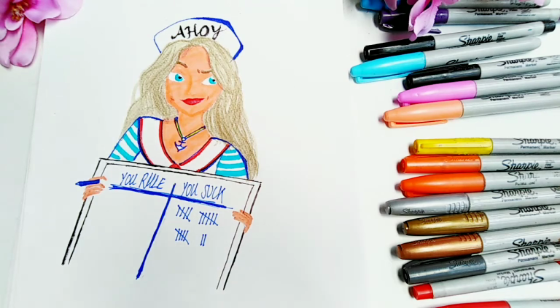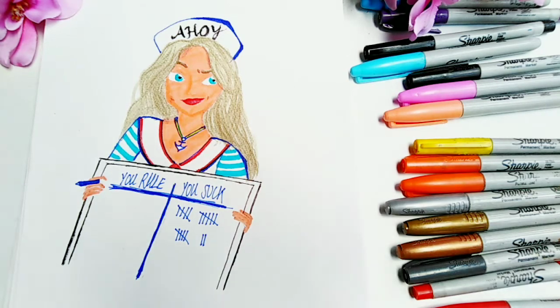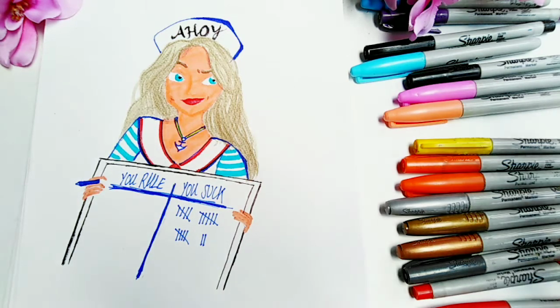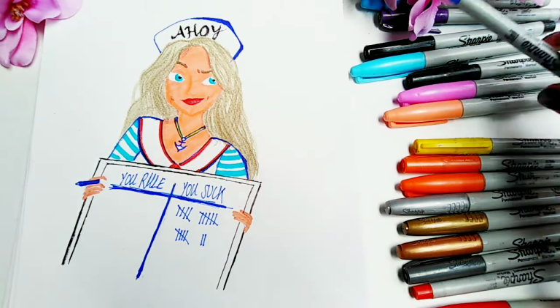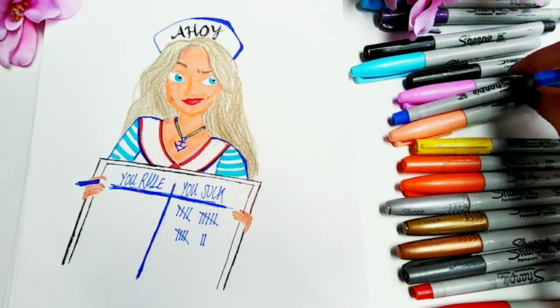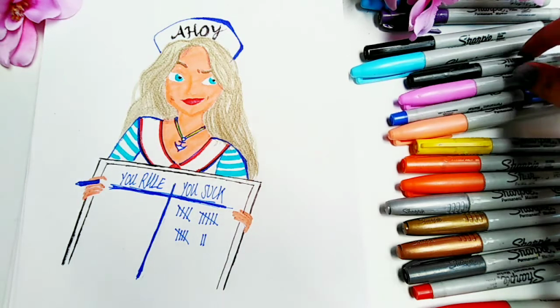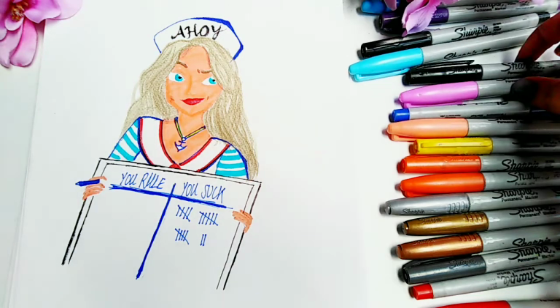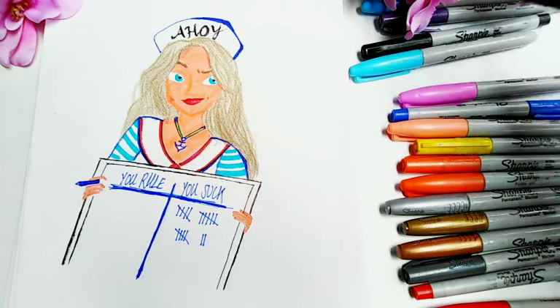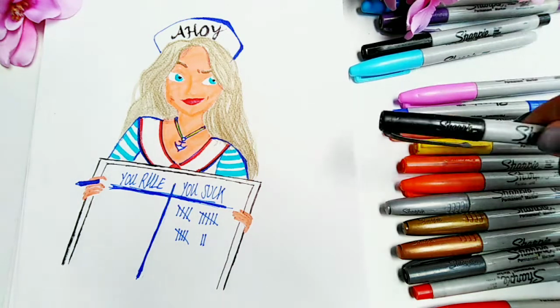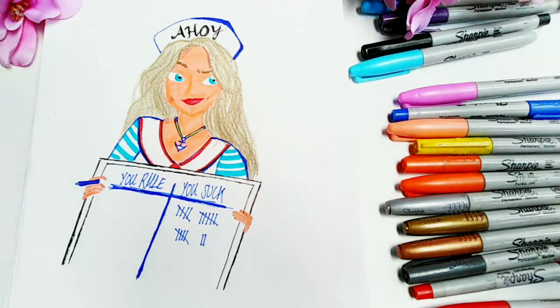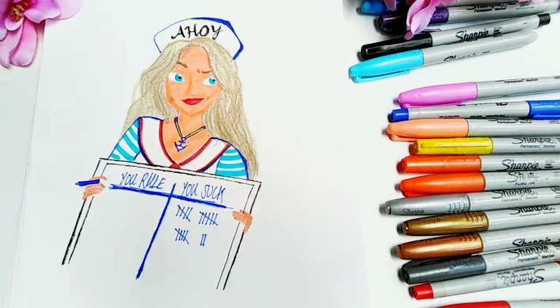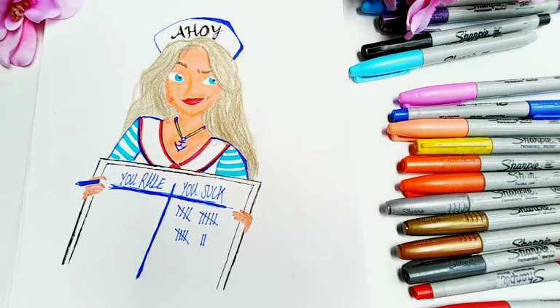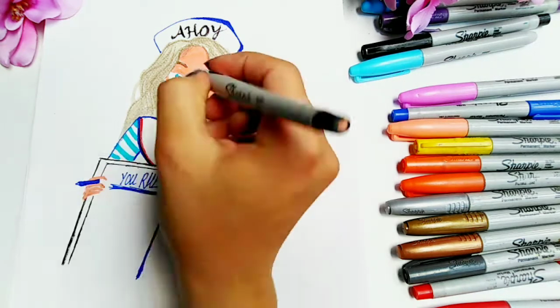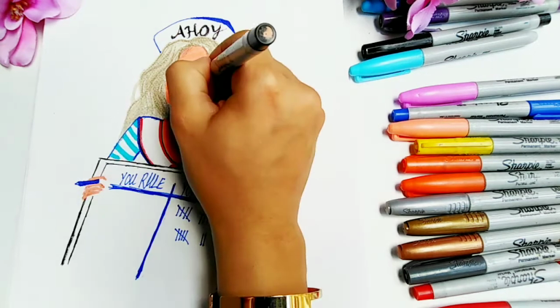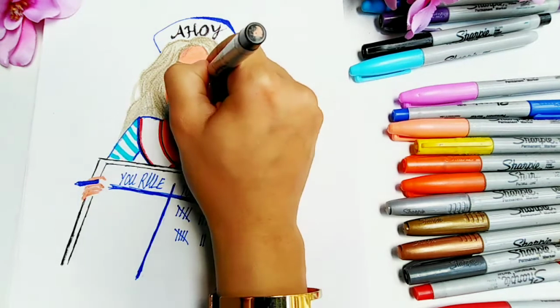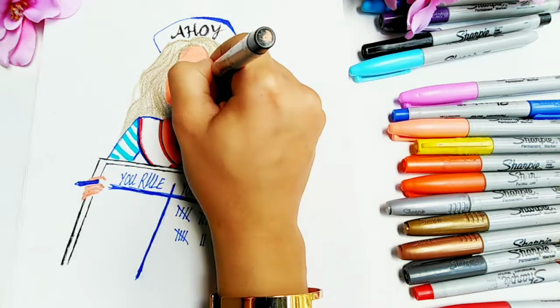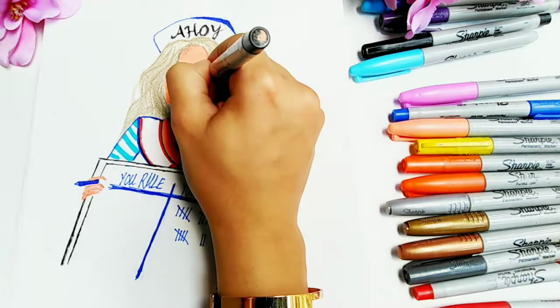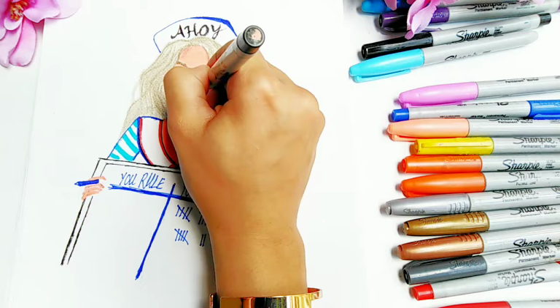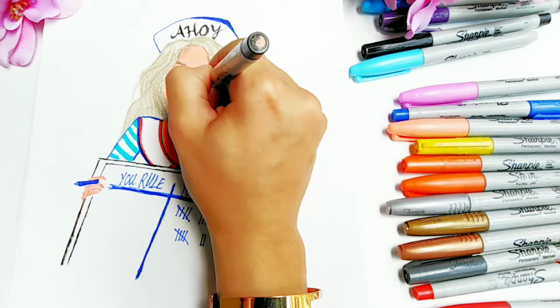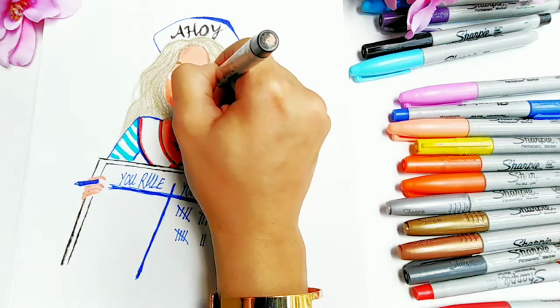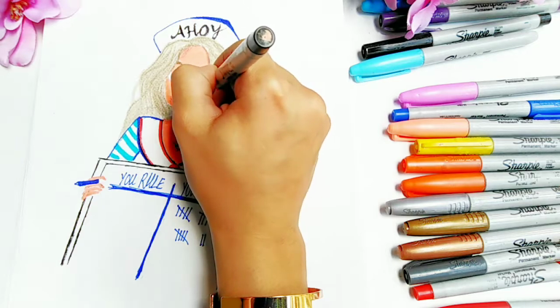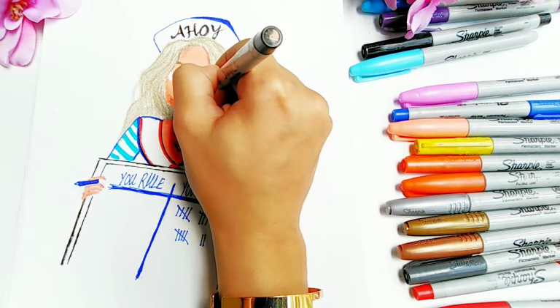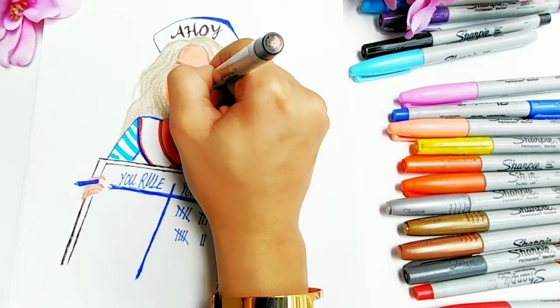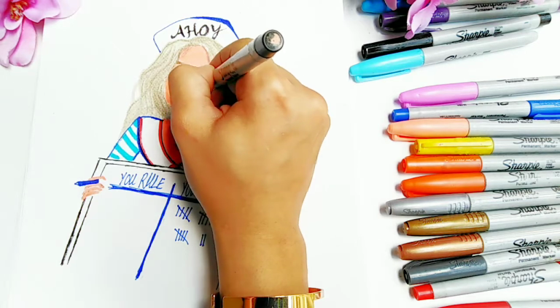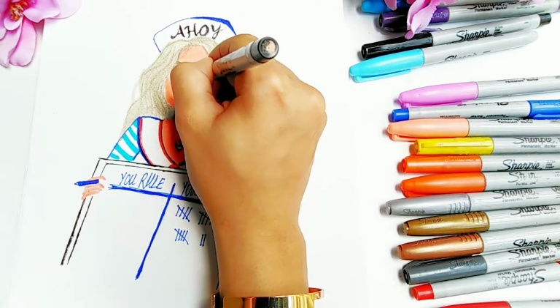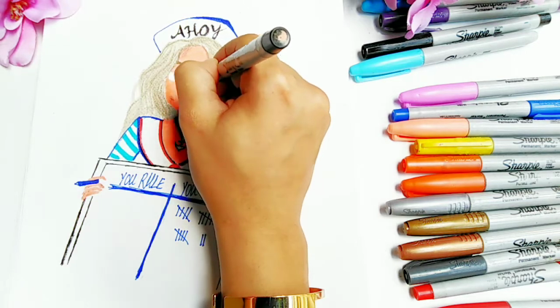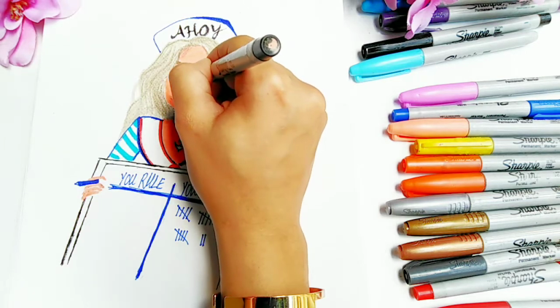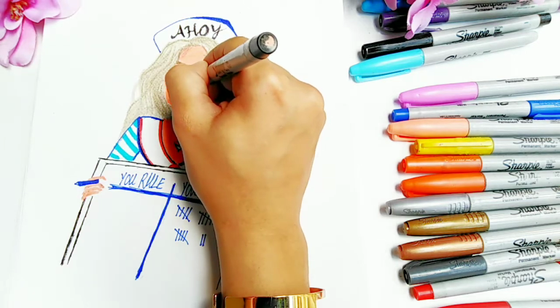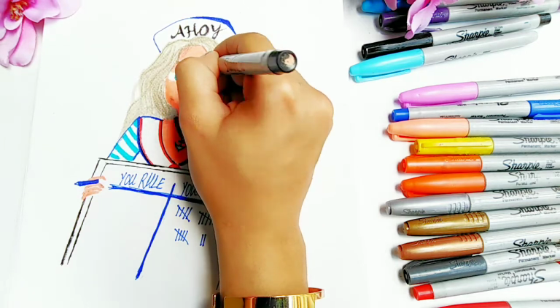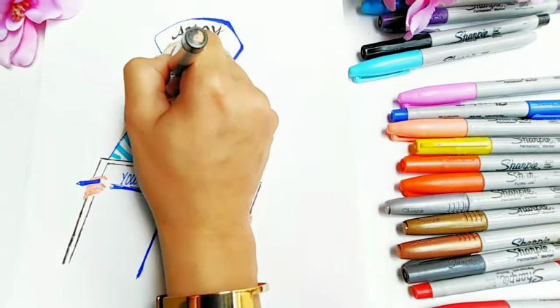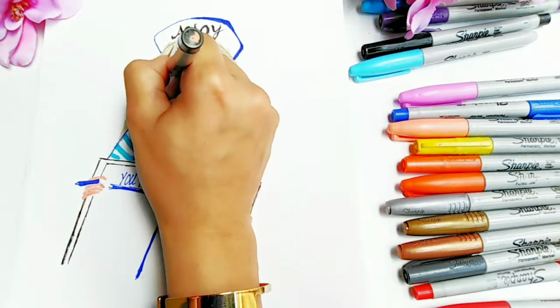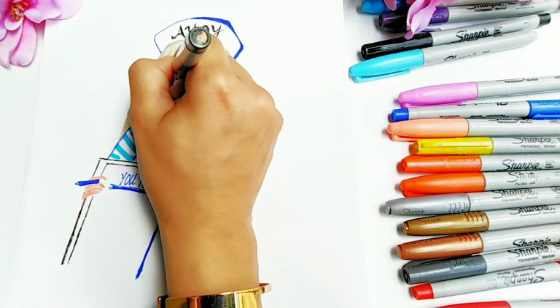Now I just used my black Sharpie again — the fine point one — to add her eyelashes, just to focus on the details a bit.